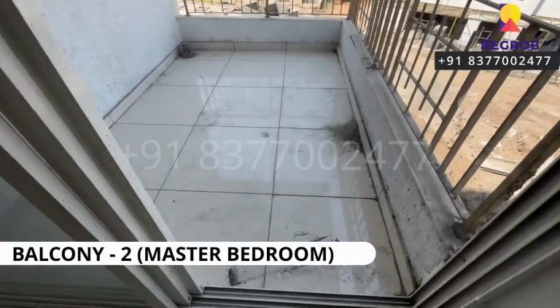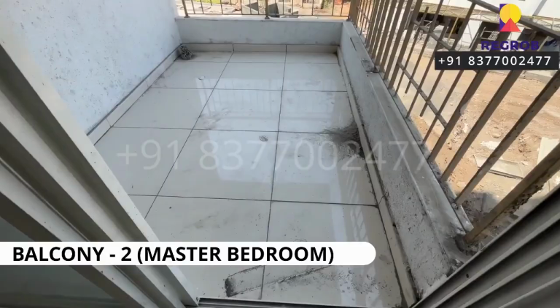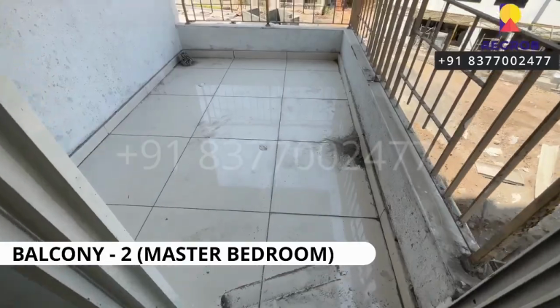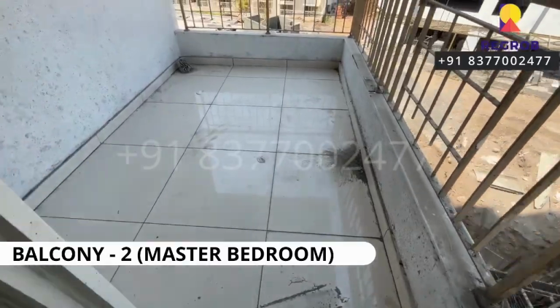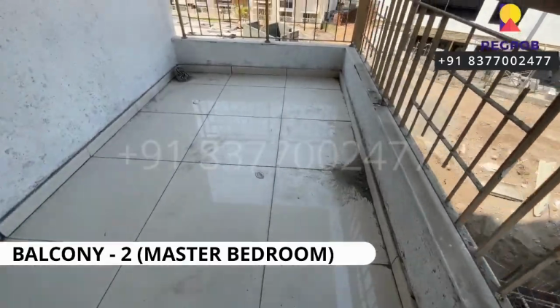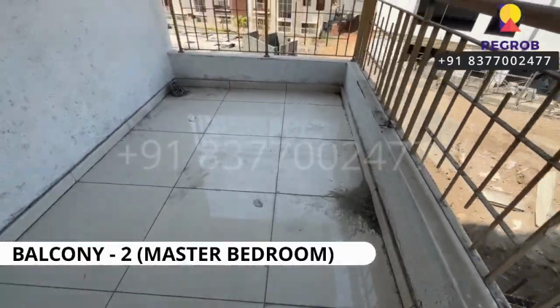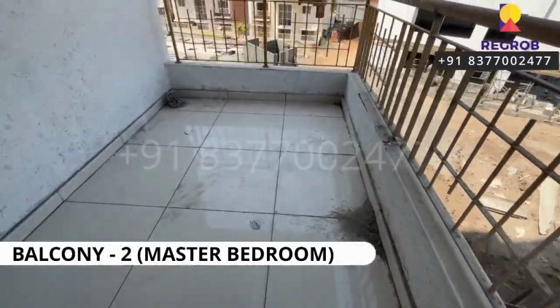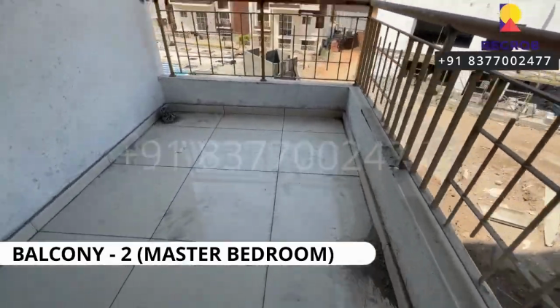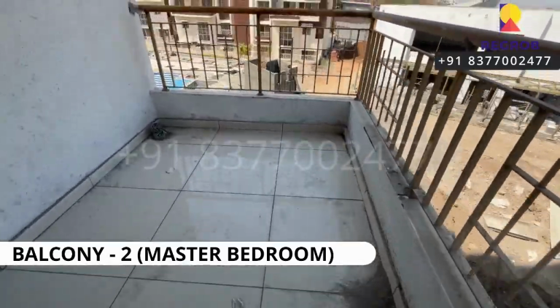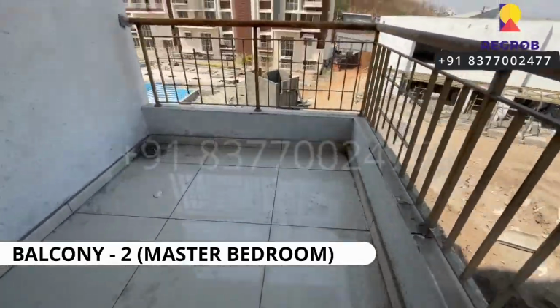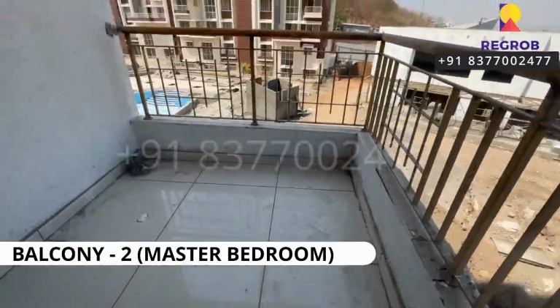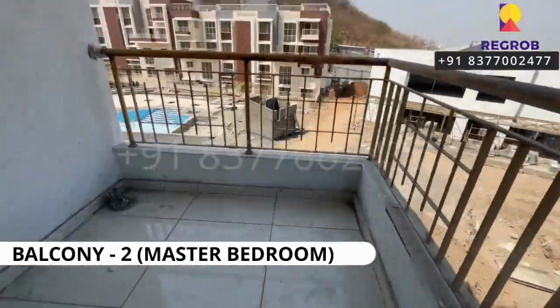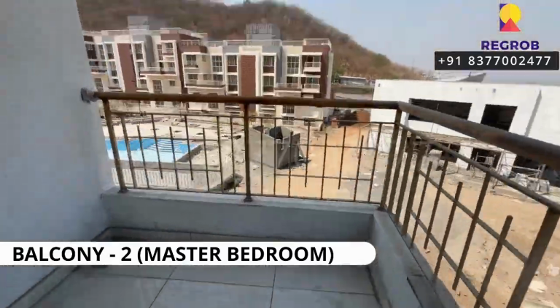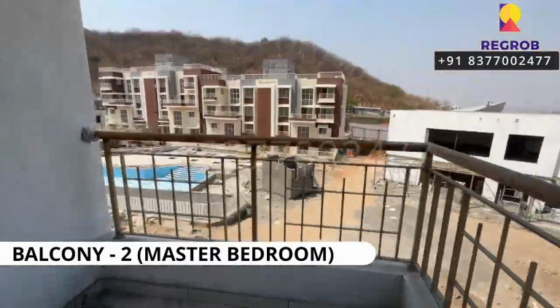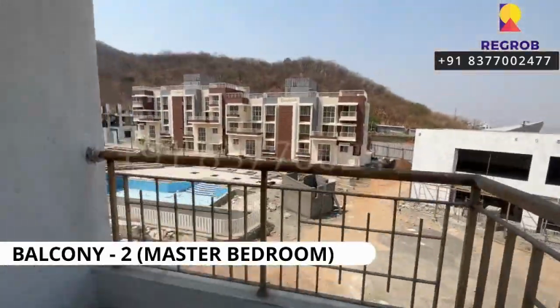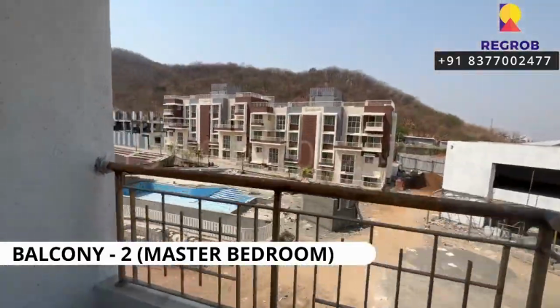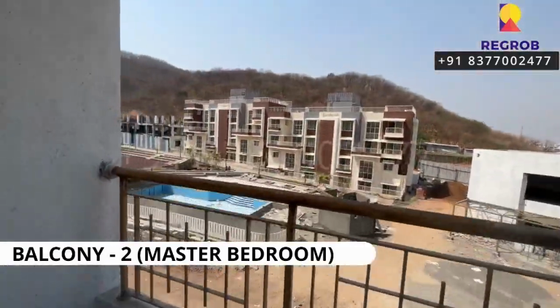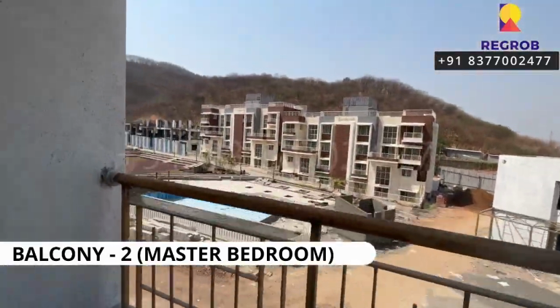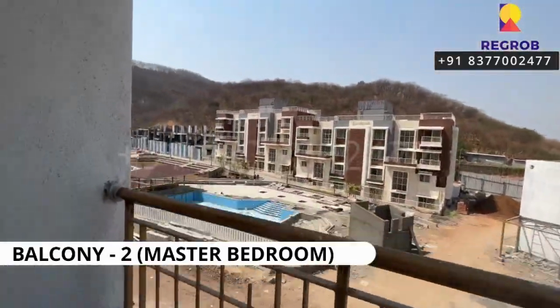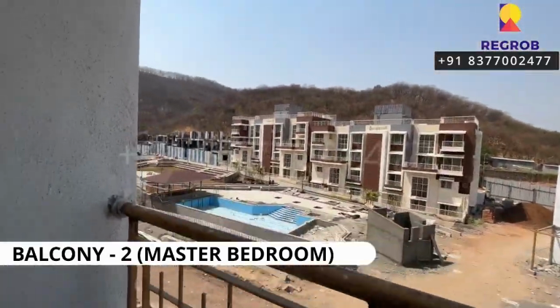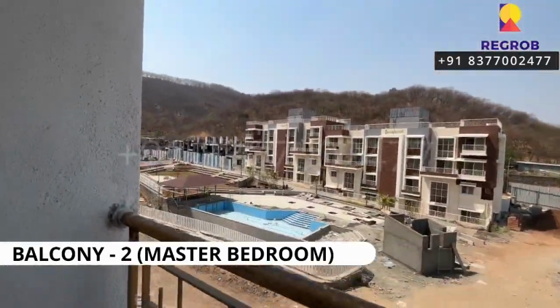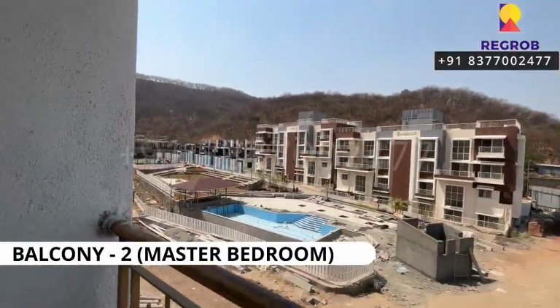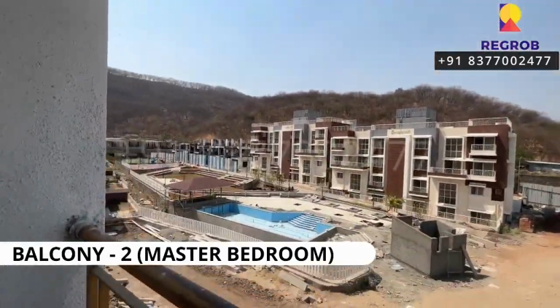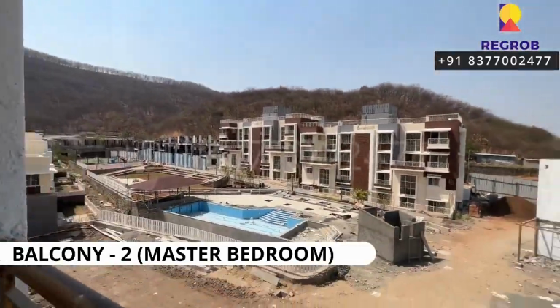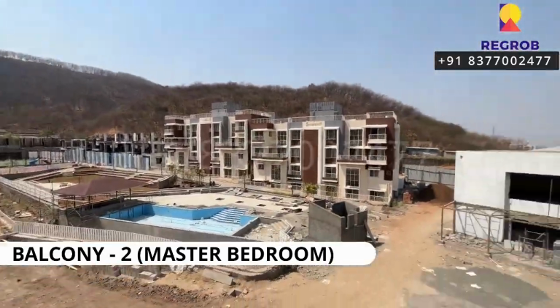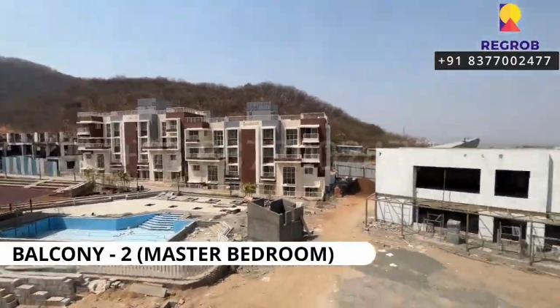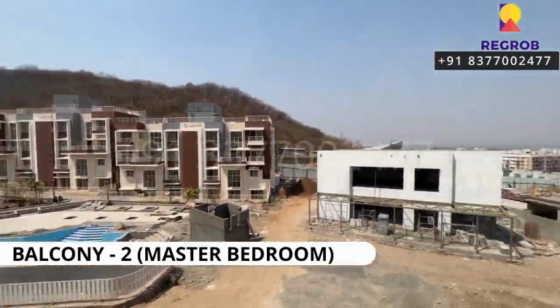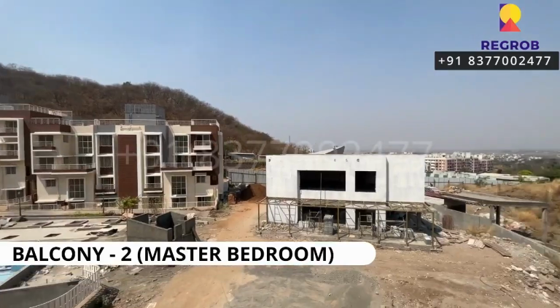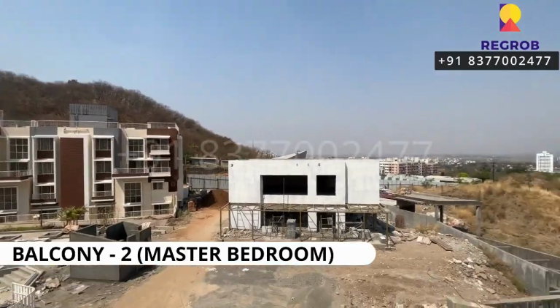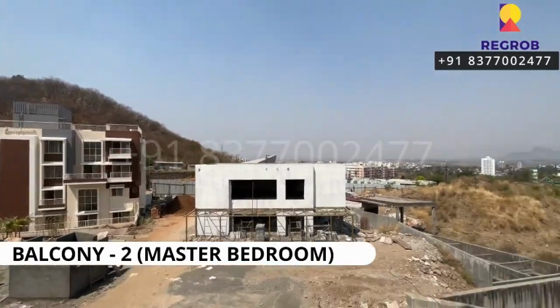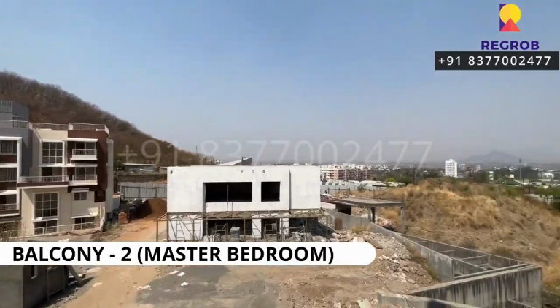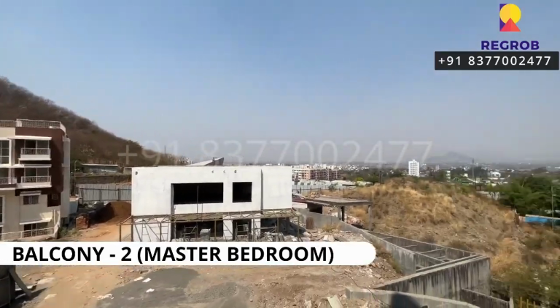And this is the balcony space — this is the second balcony of this 3 BHK apartment.